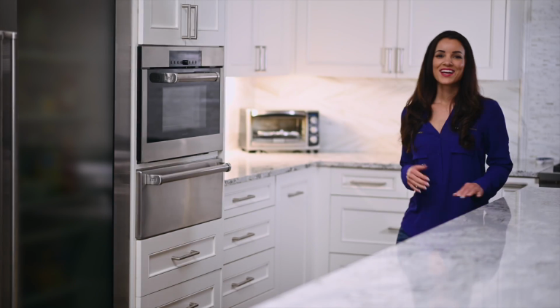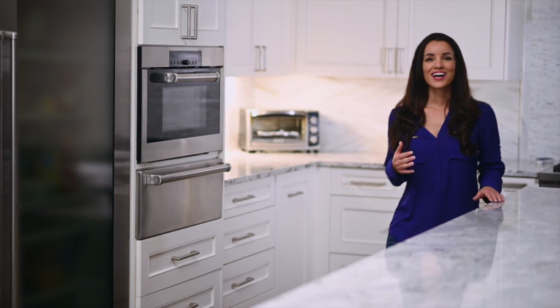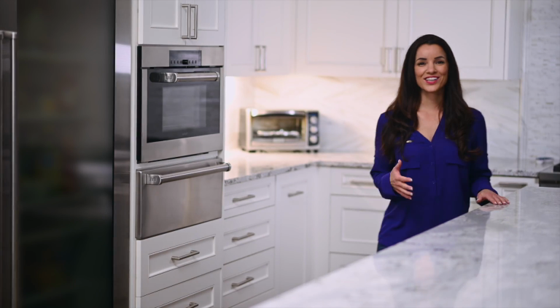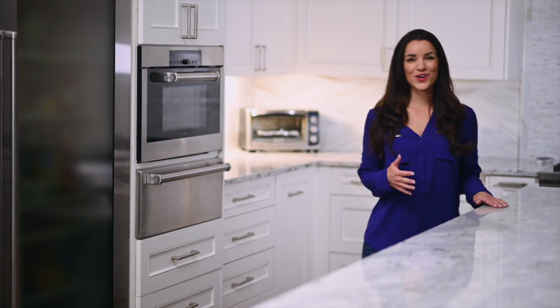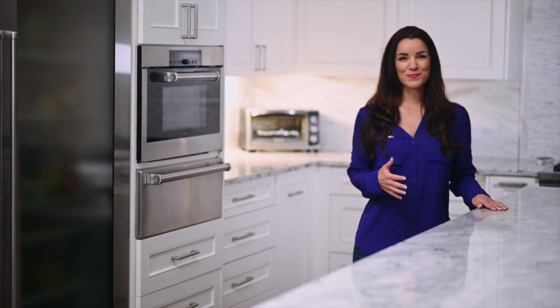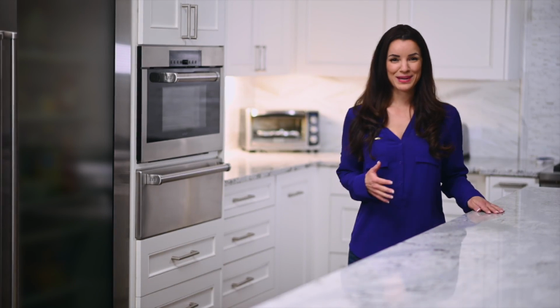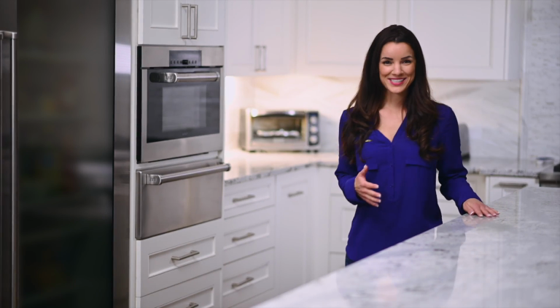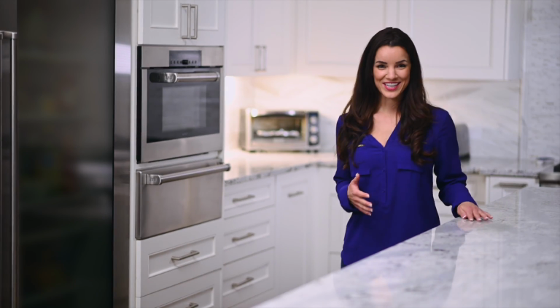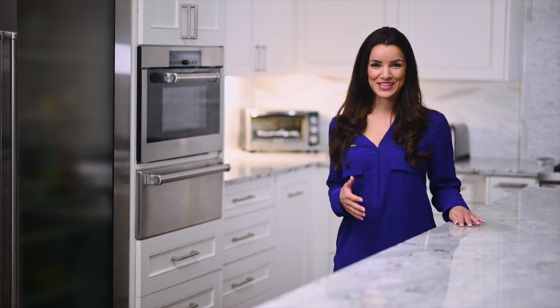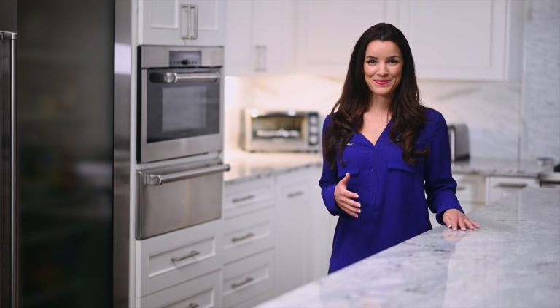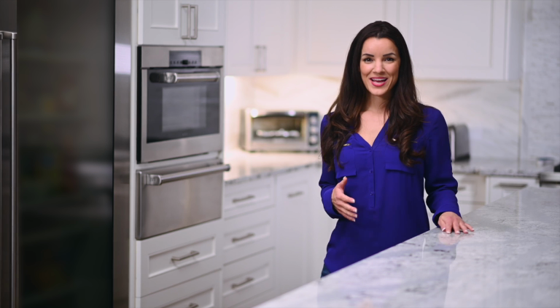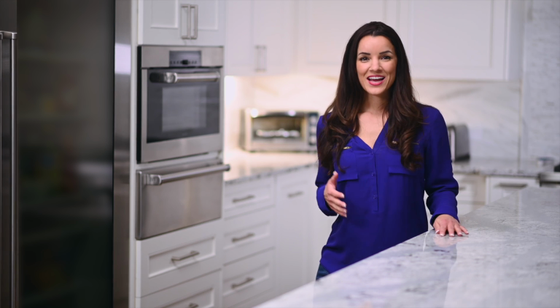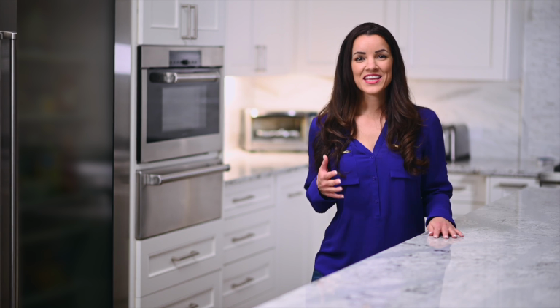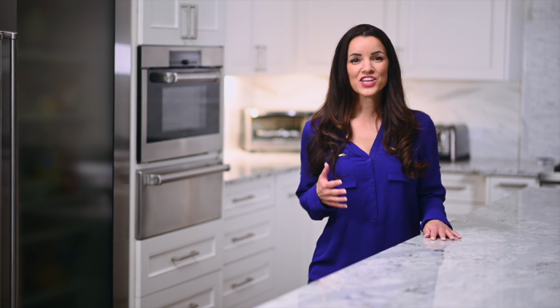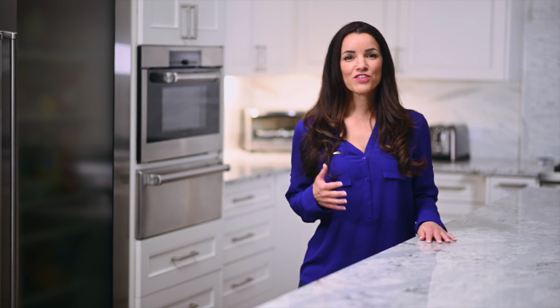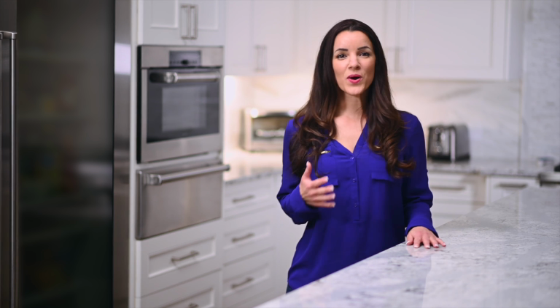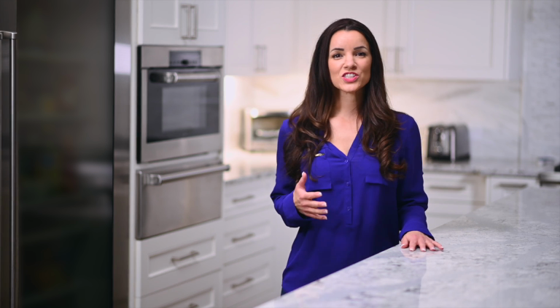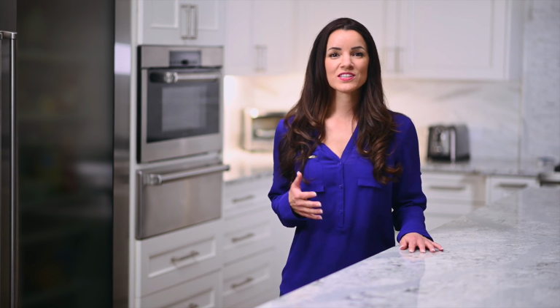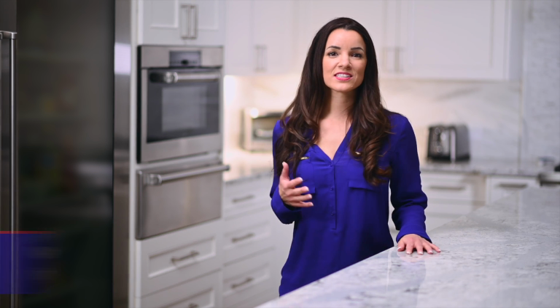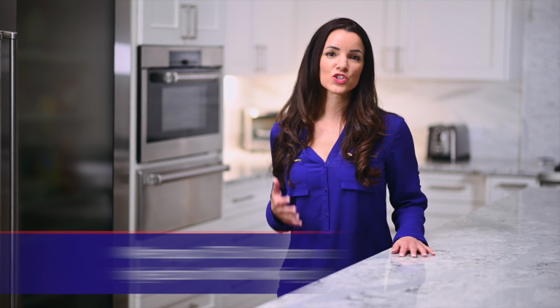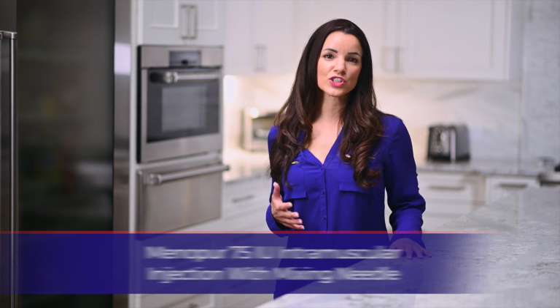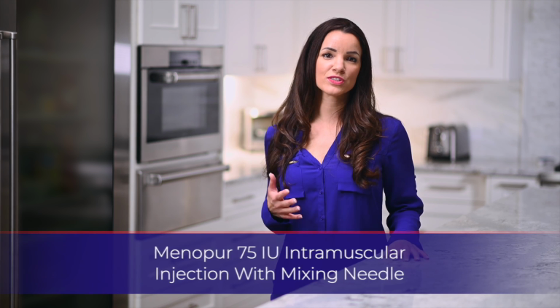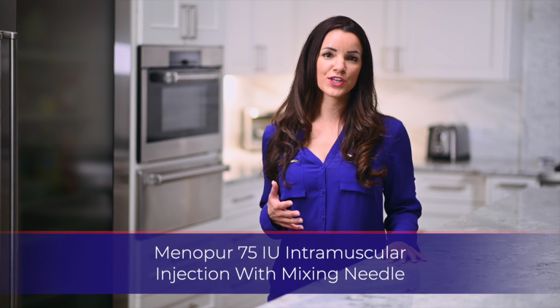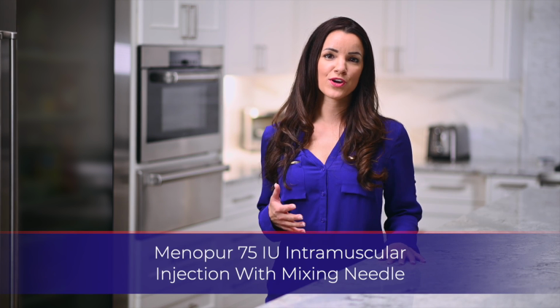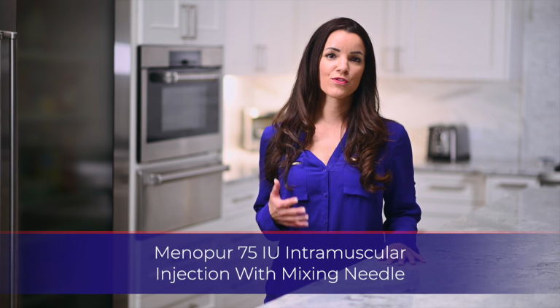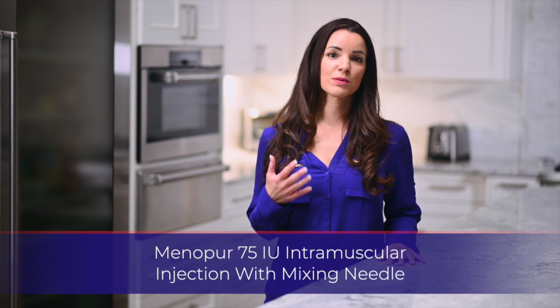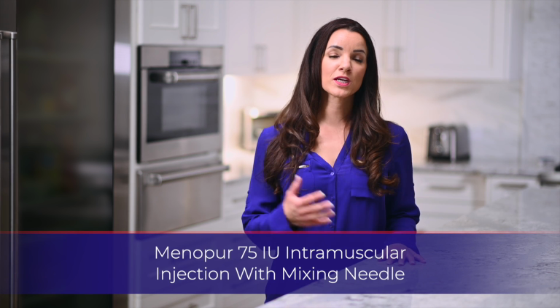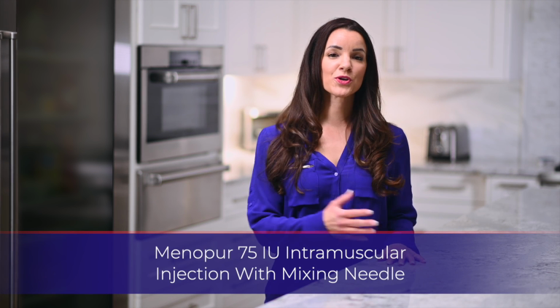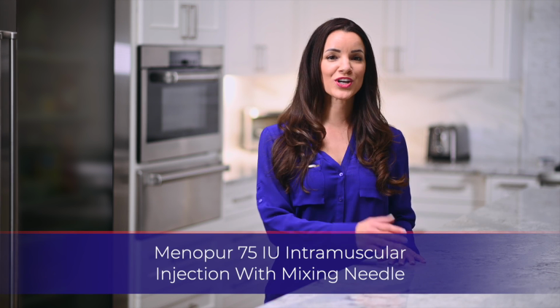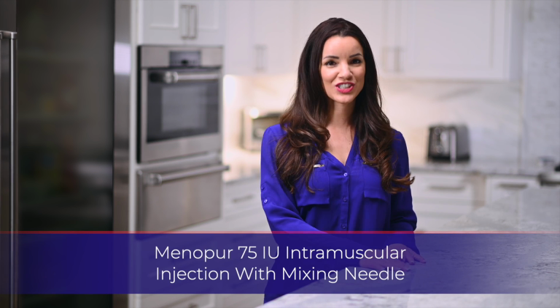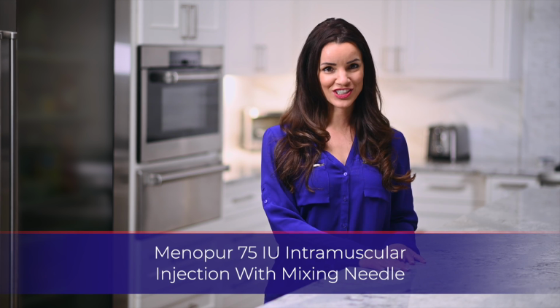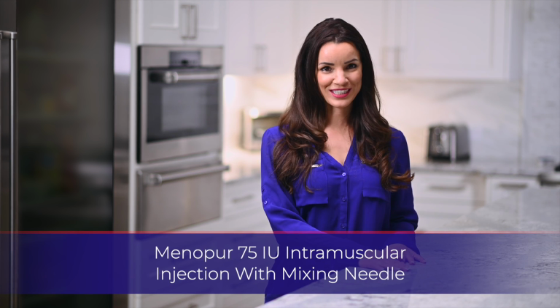Hello, my name is Sarah. Thank you for watching this instructional video for the Menopur injection.